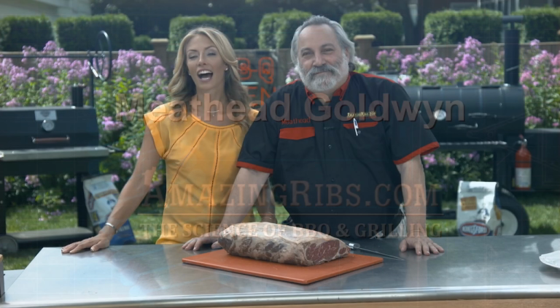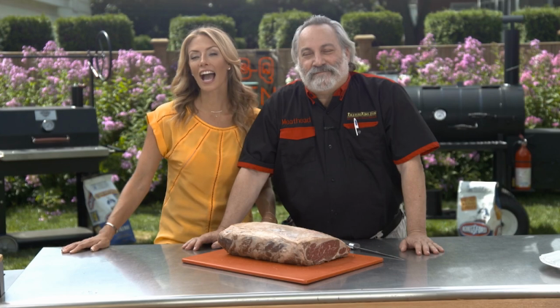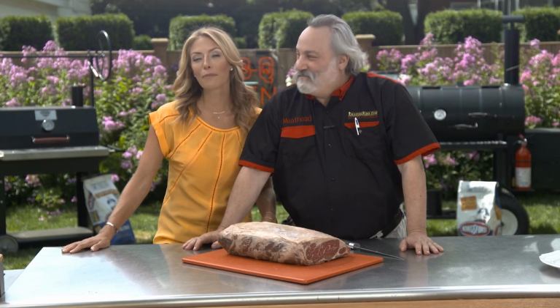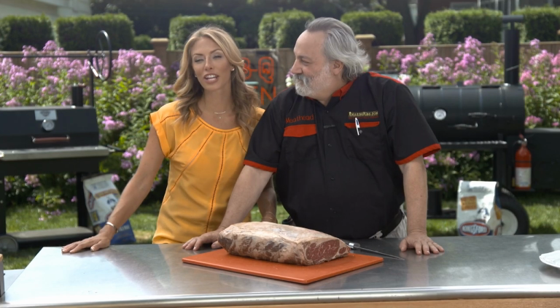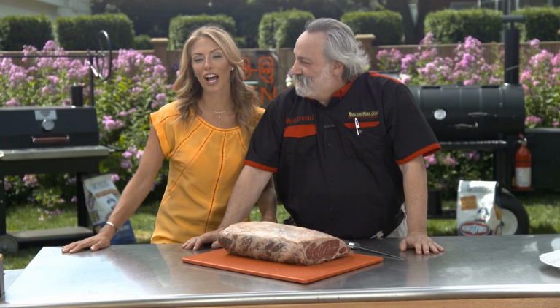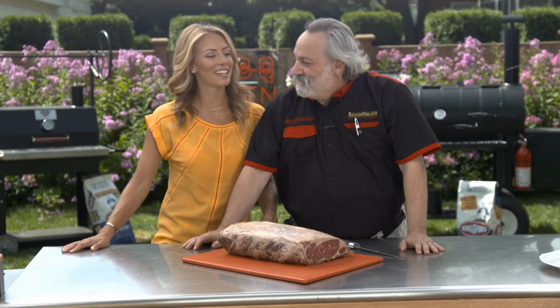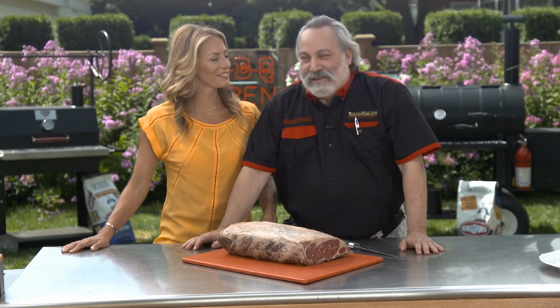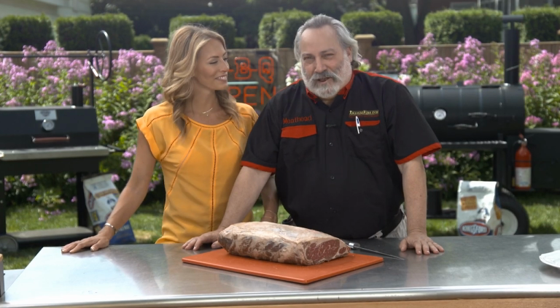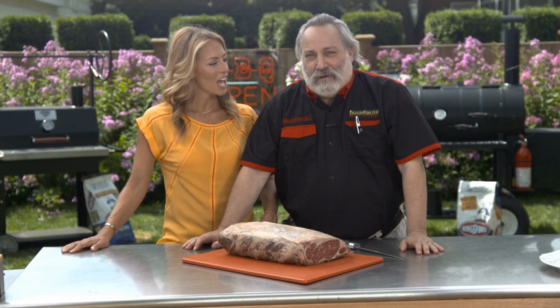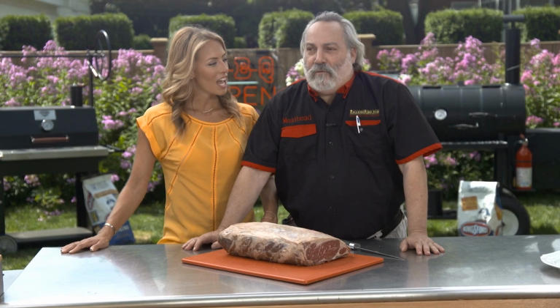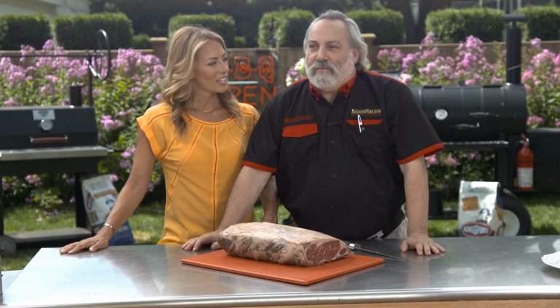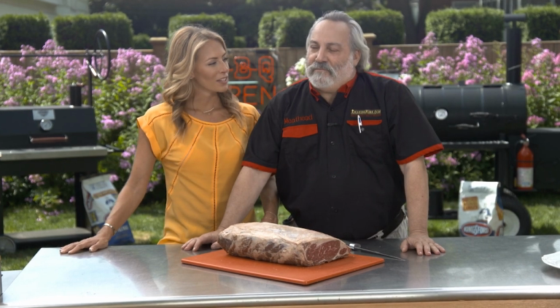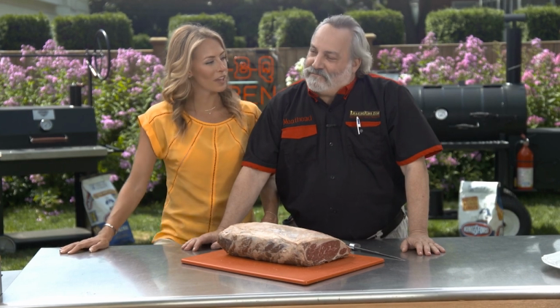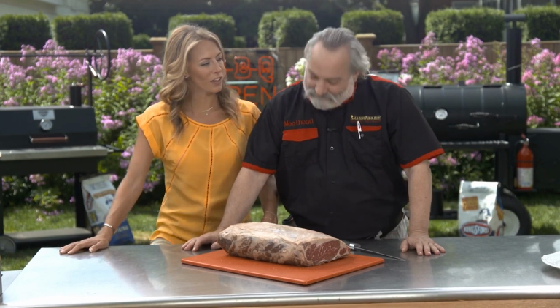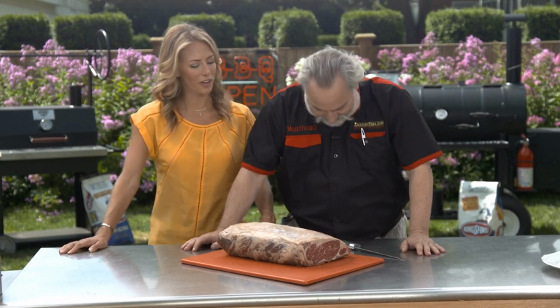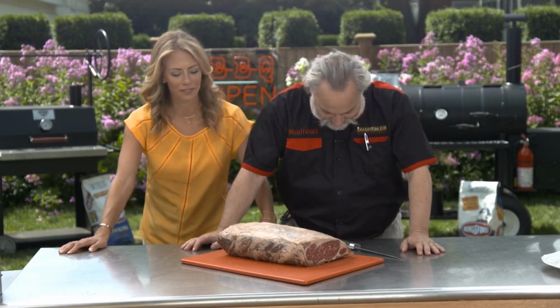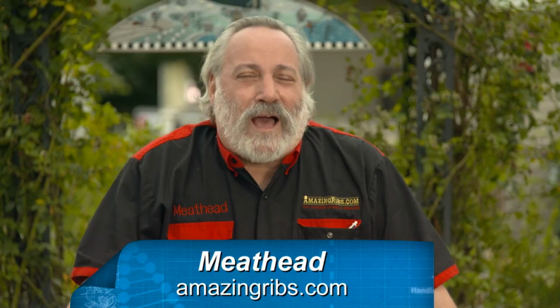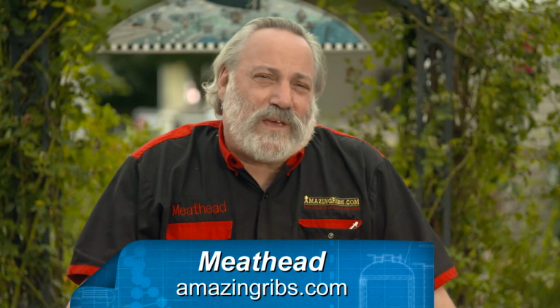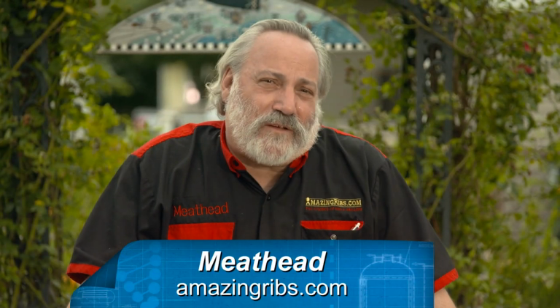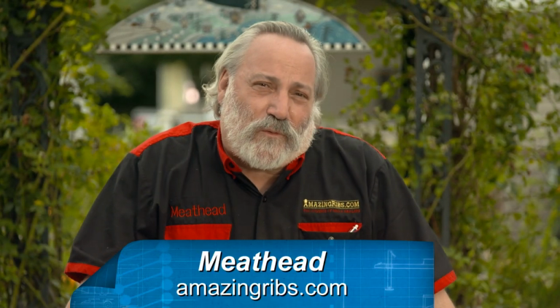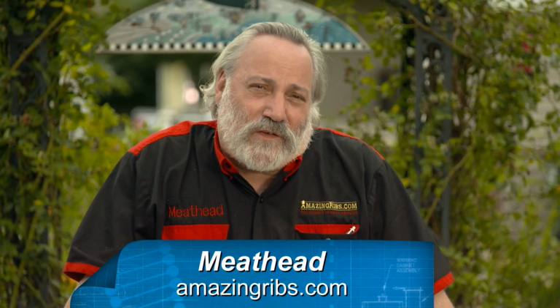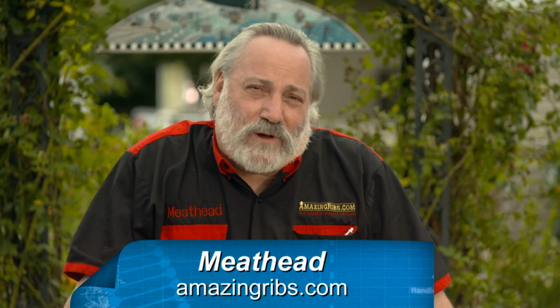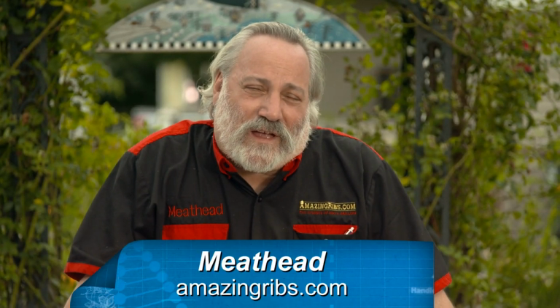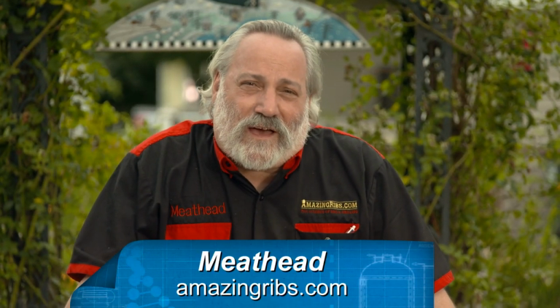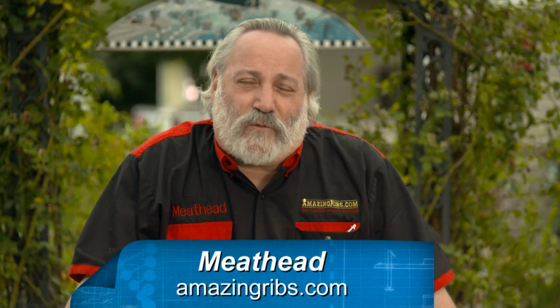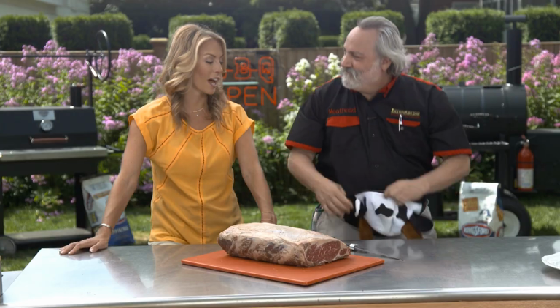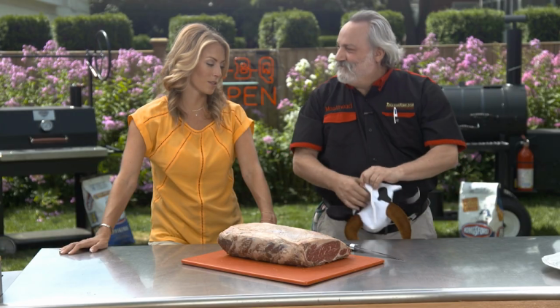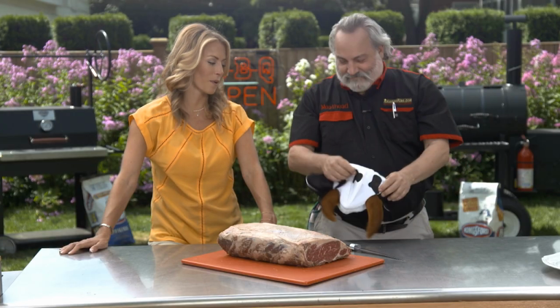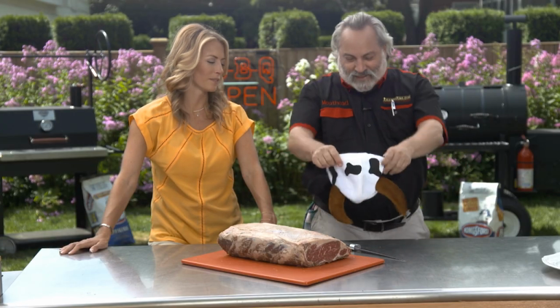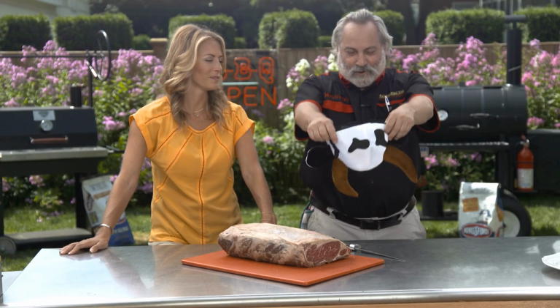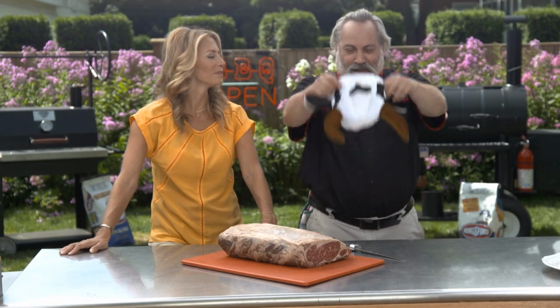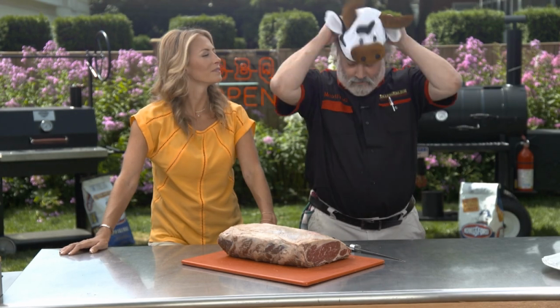Hi, I'm Jenny Johnson. Who the hell are you? I'm Meathead from AmazingRibs.com. That's who you are. That's who I am.